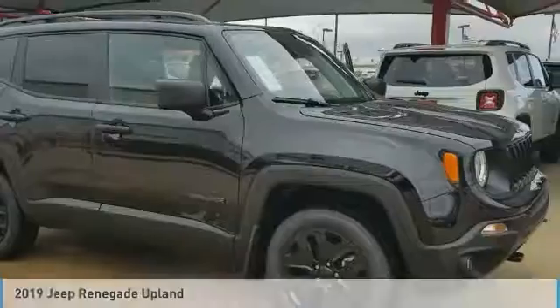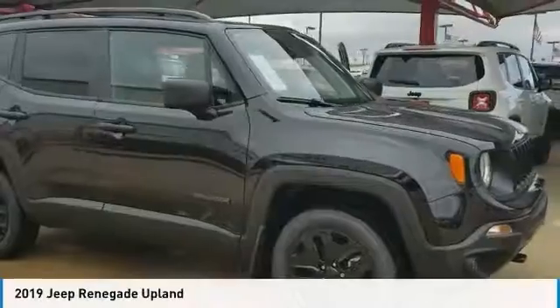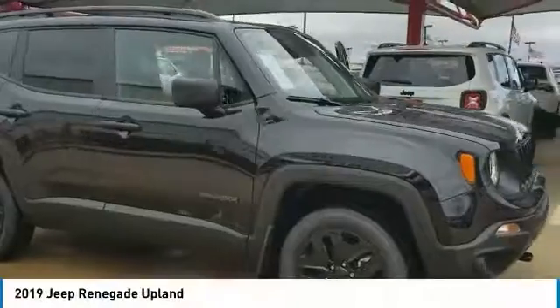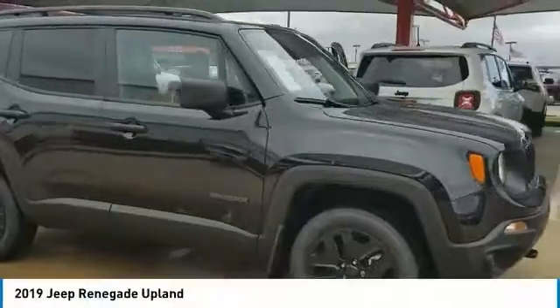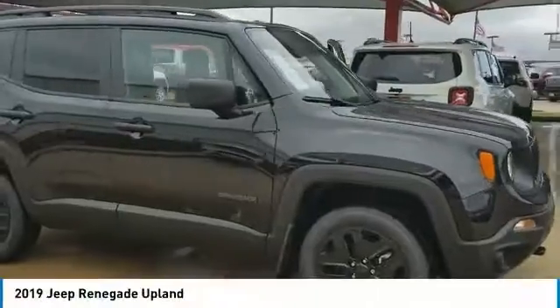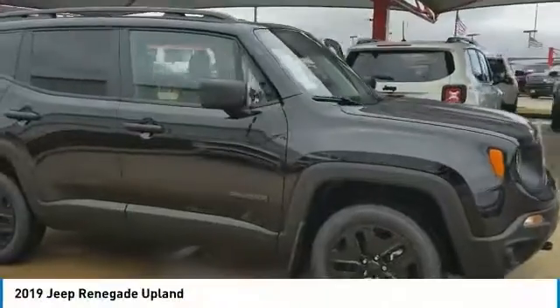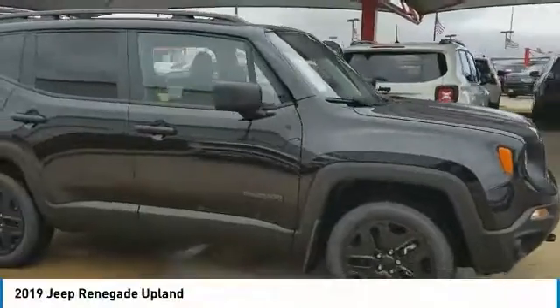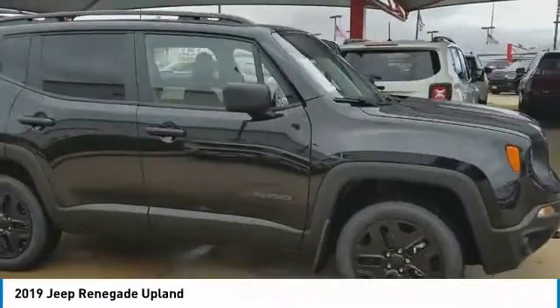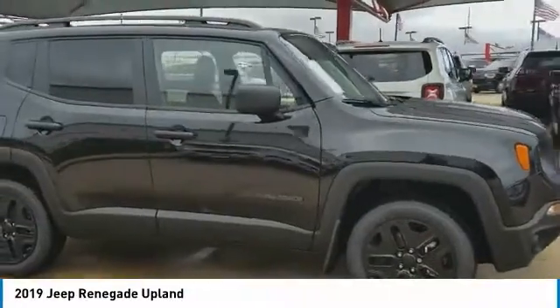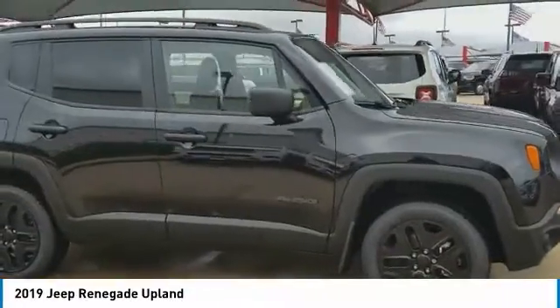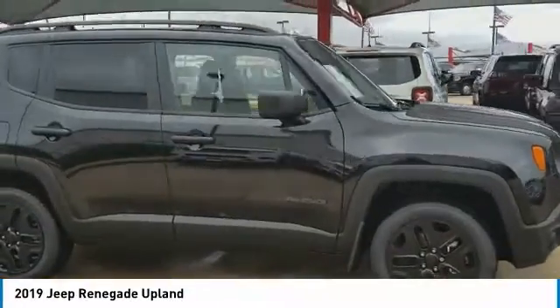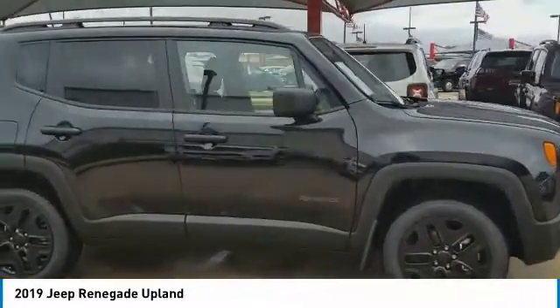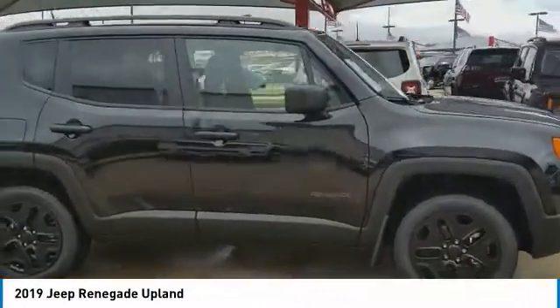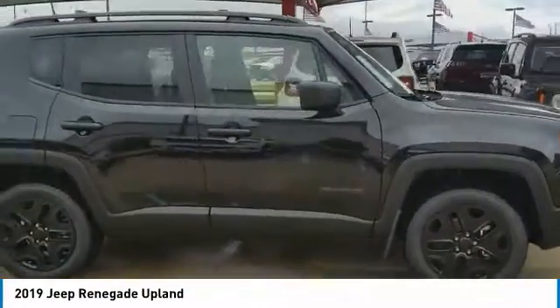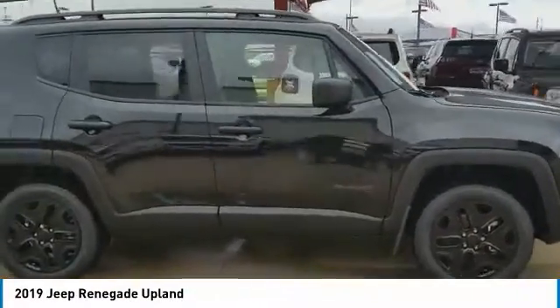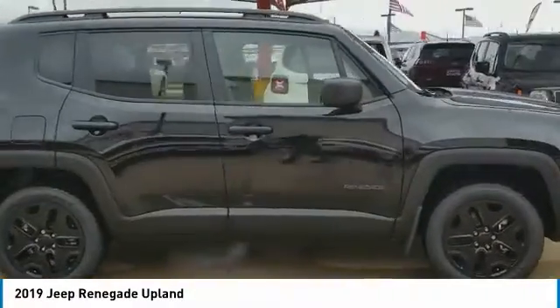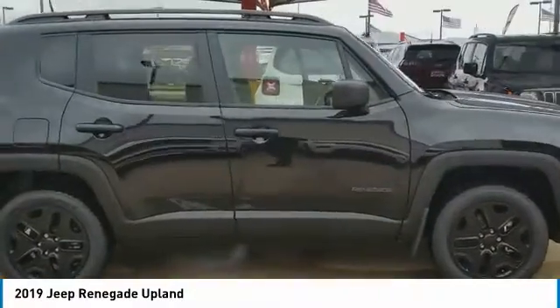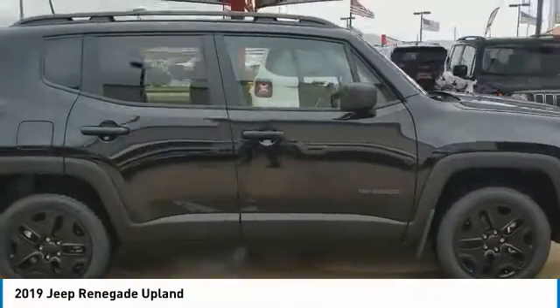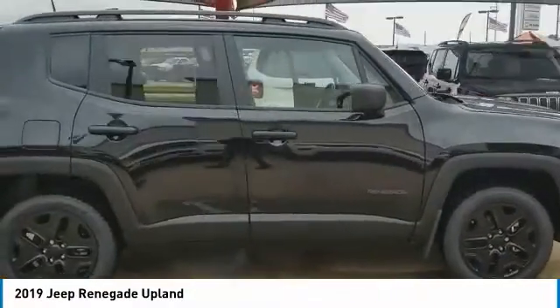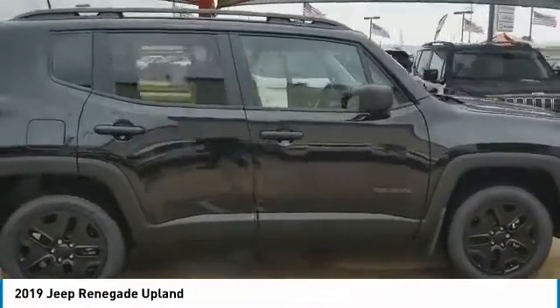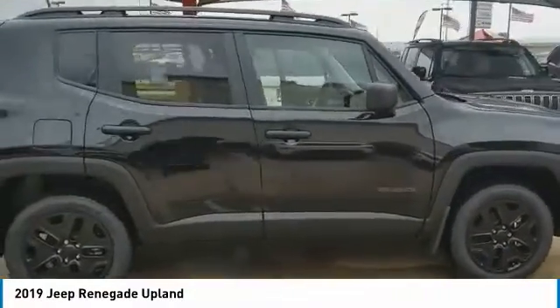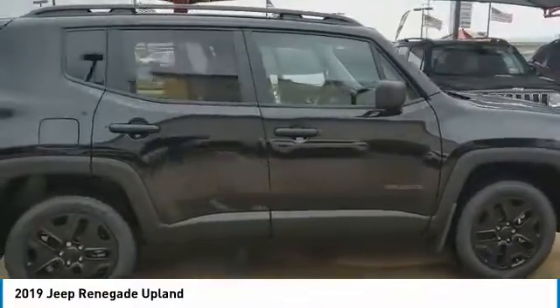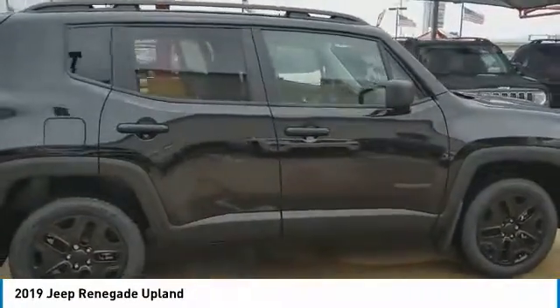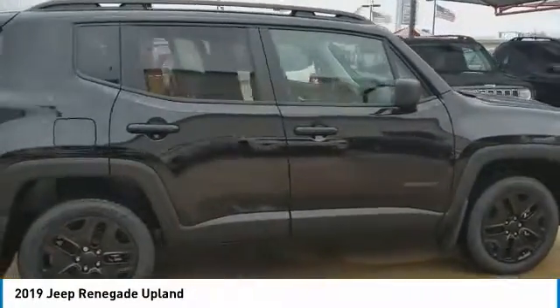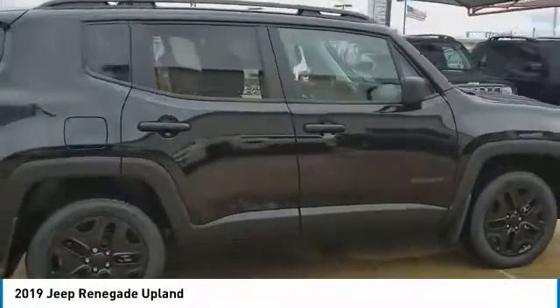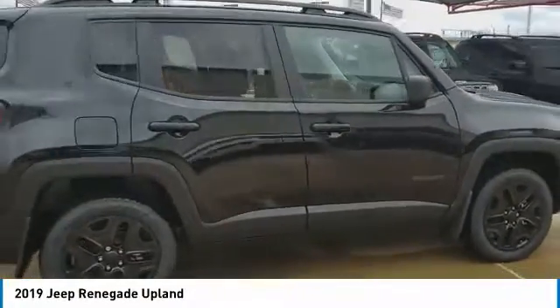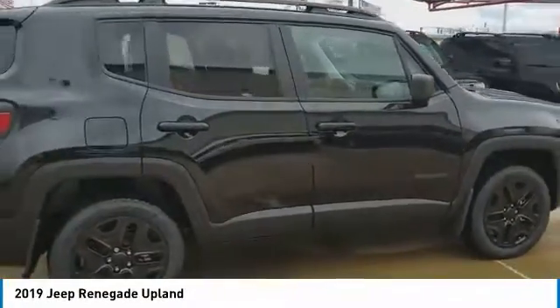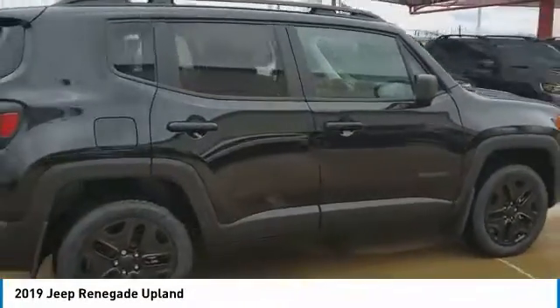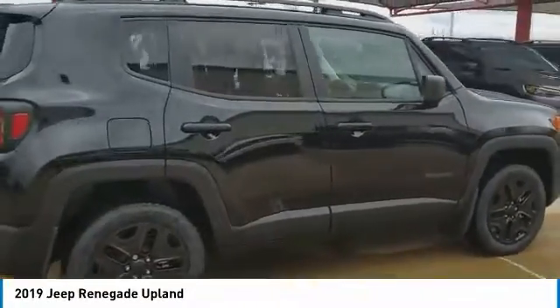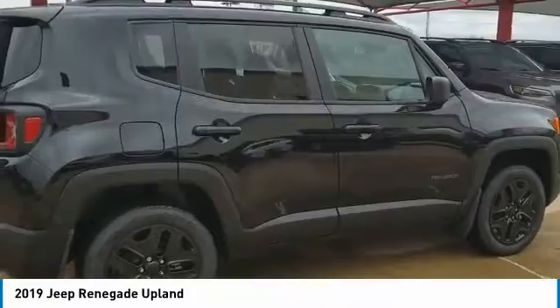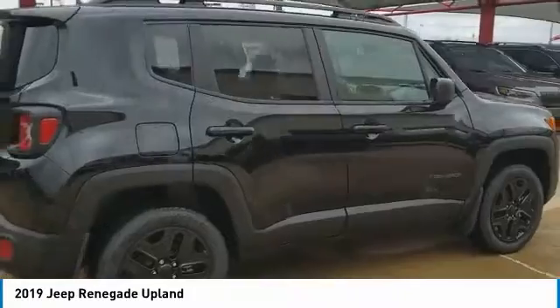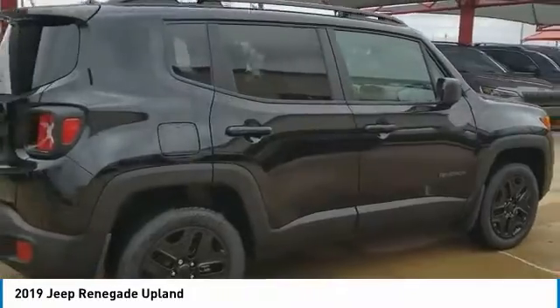Looking for the right vehicle? Check out the 2019 Jeep Renegade.